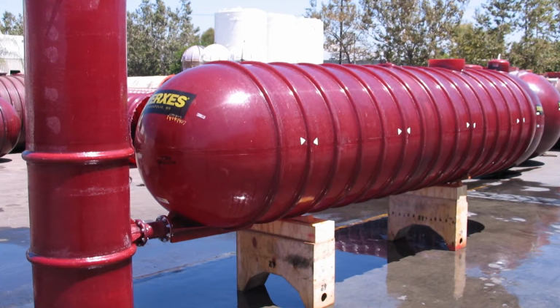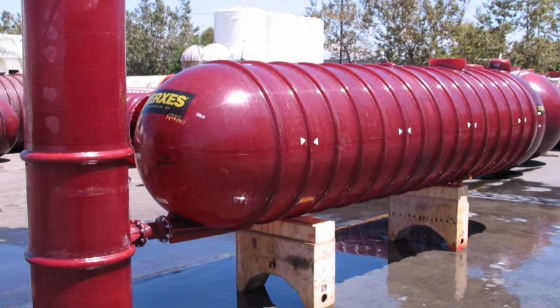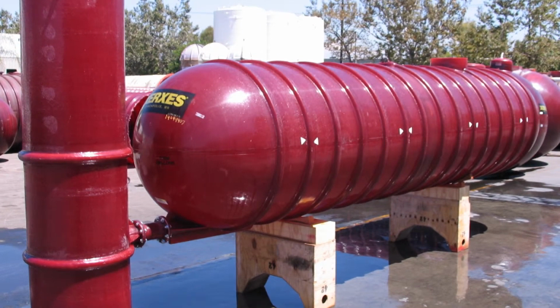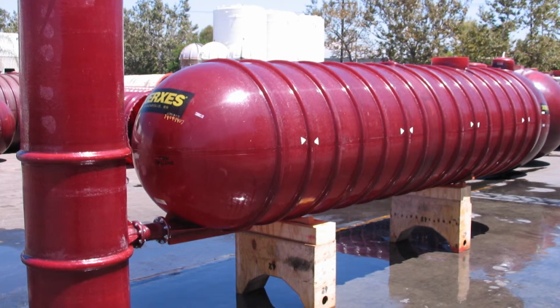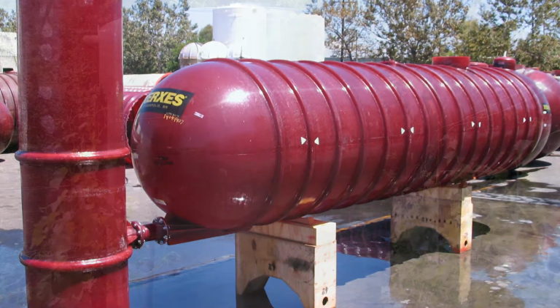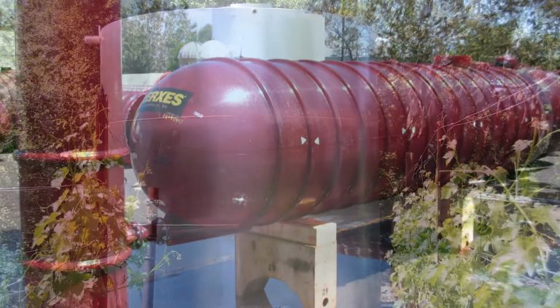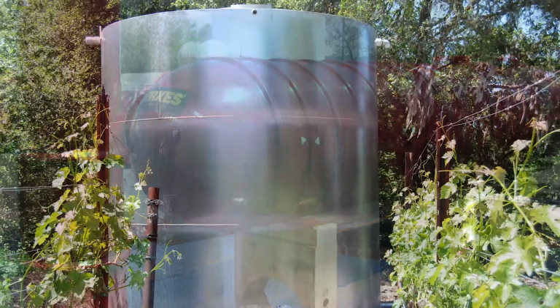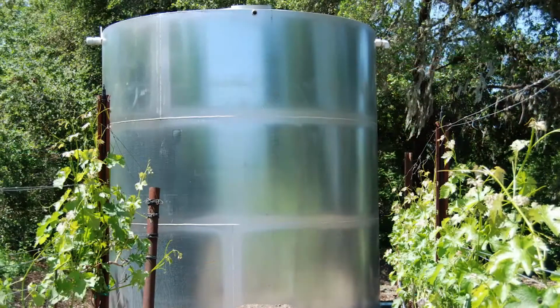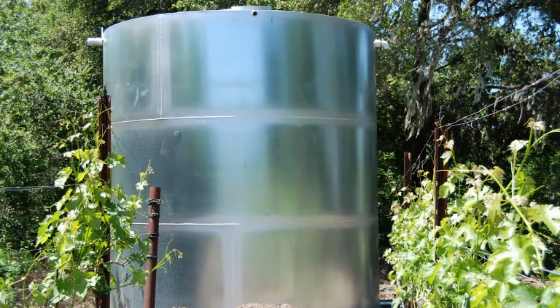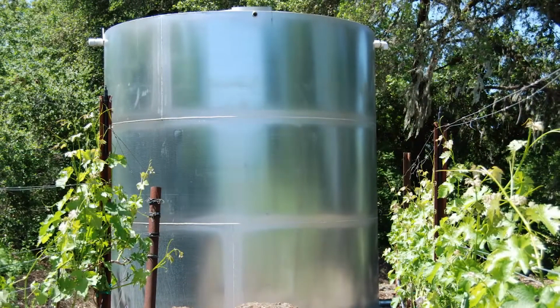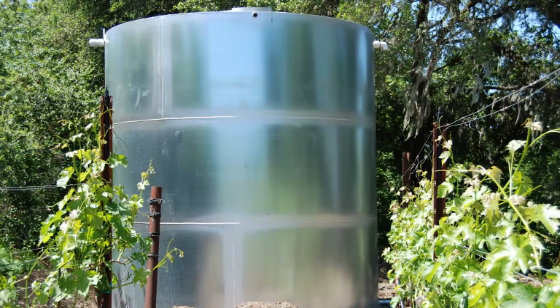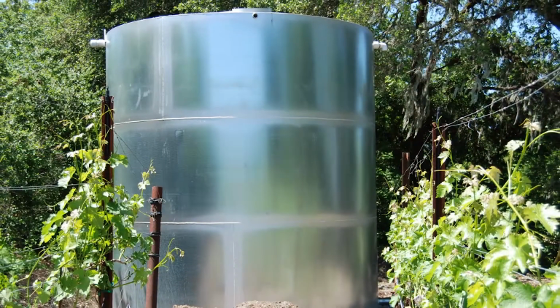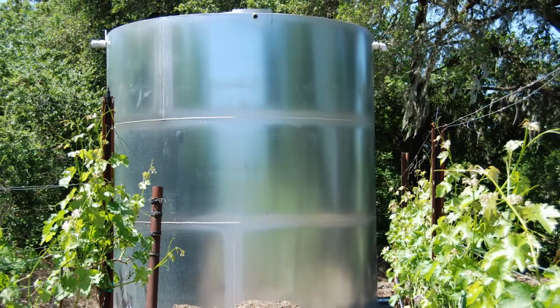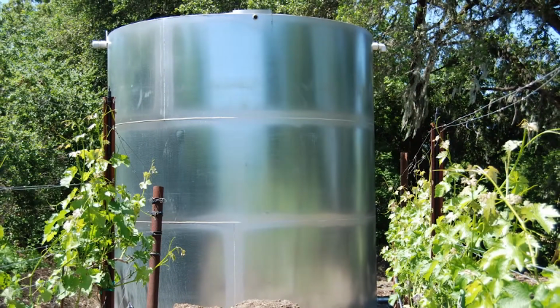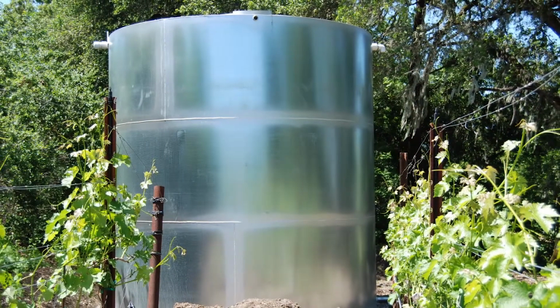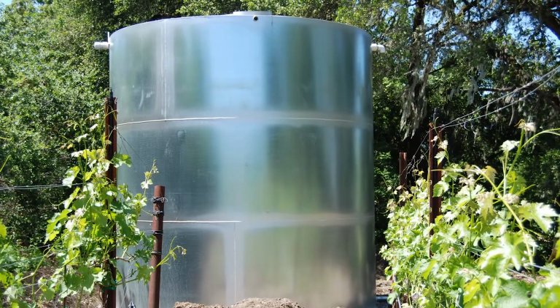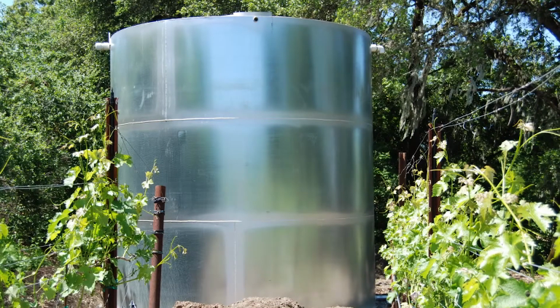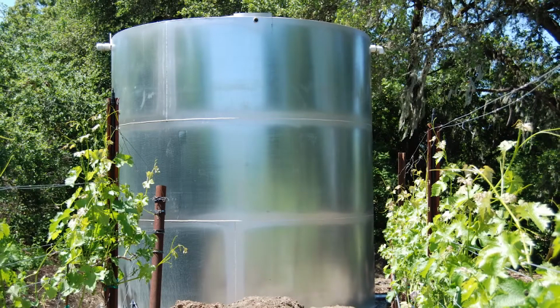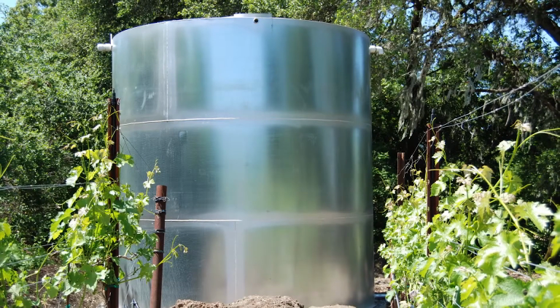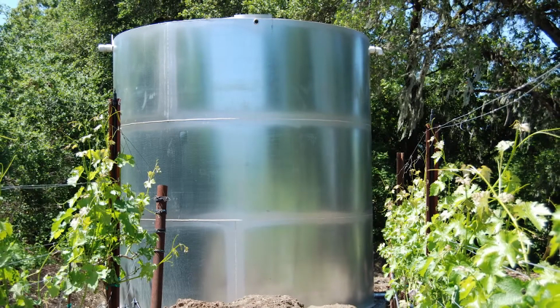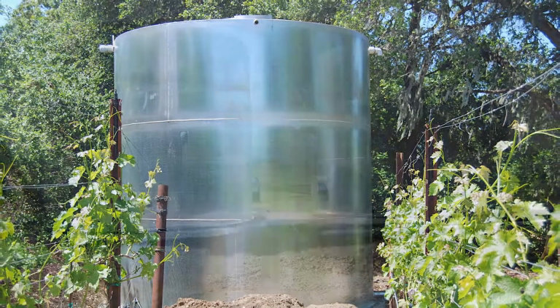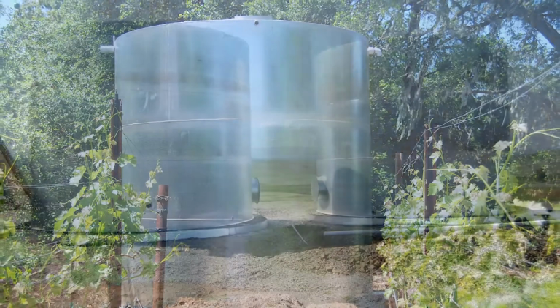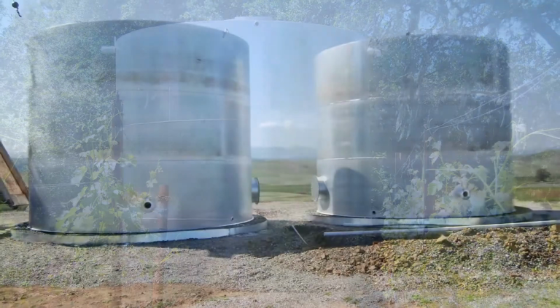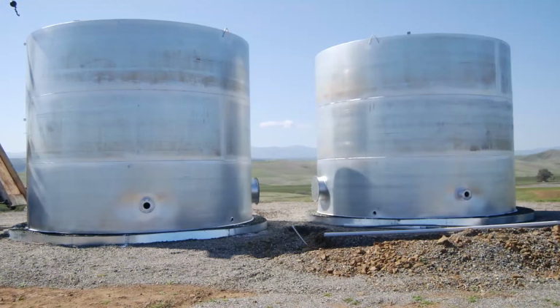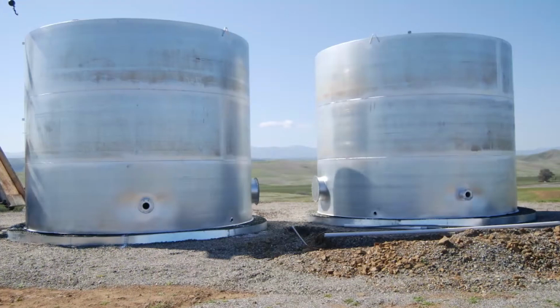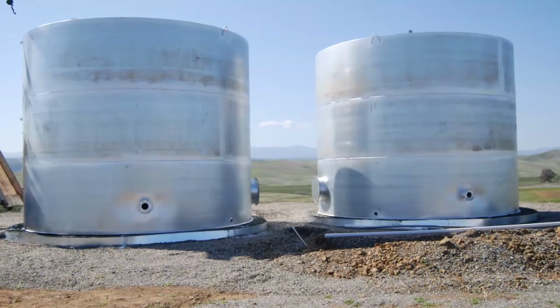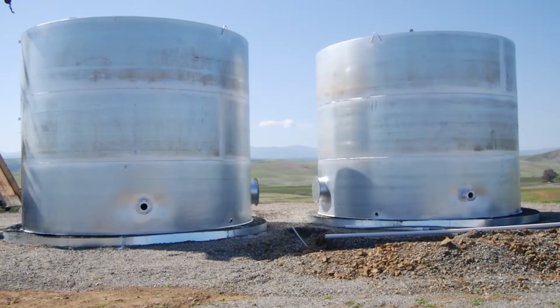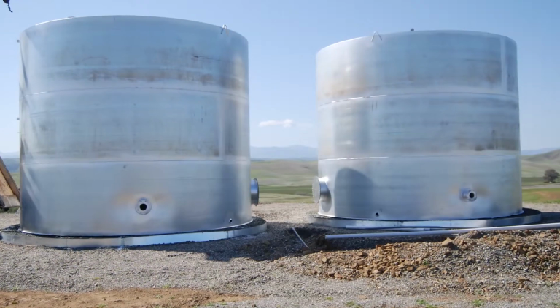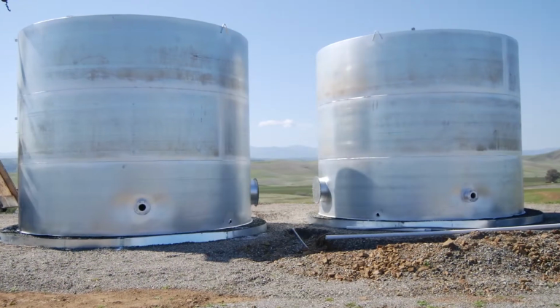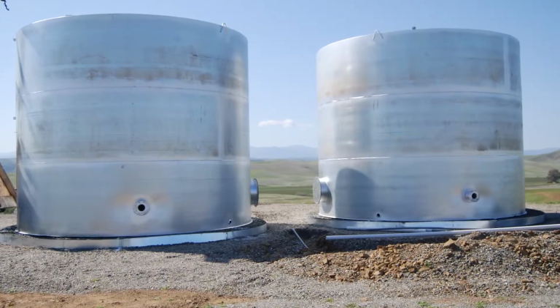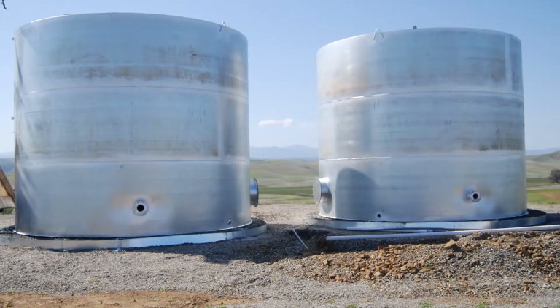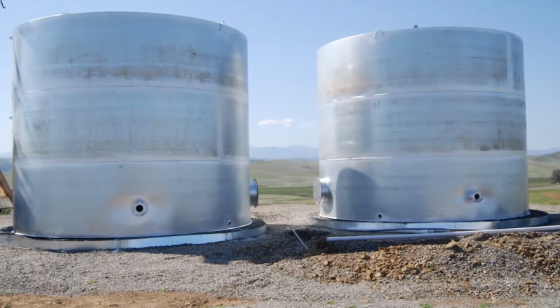We offer welded steel shop-built tanks, both galvanized steel and carbon-welded steel options.